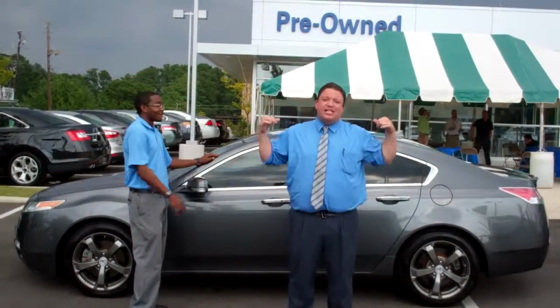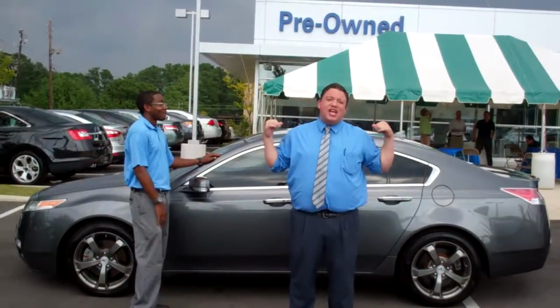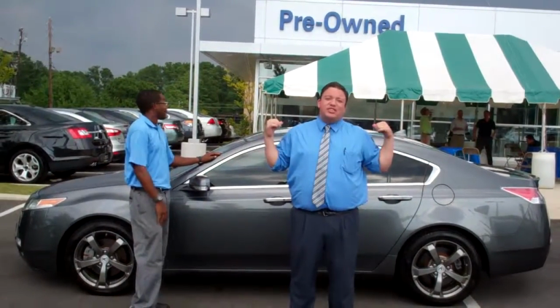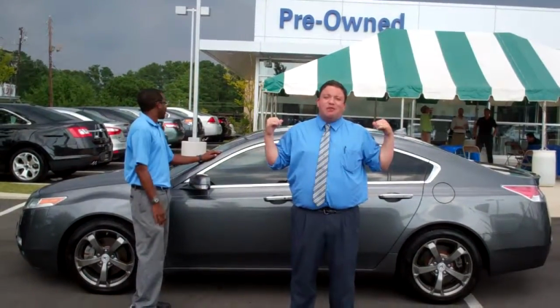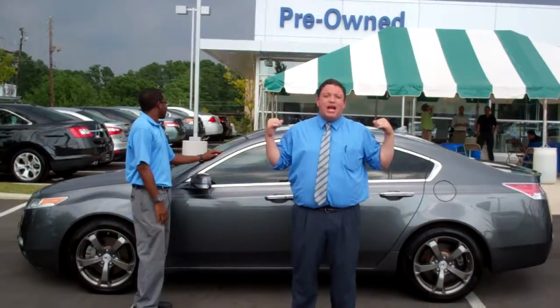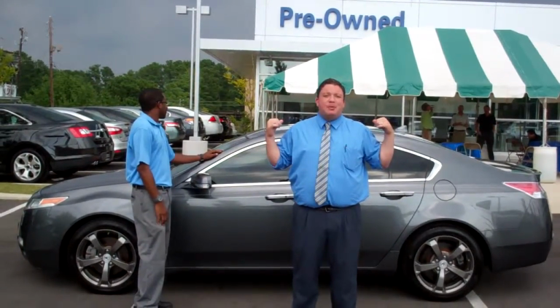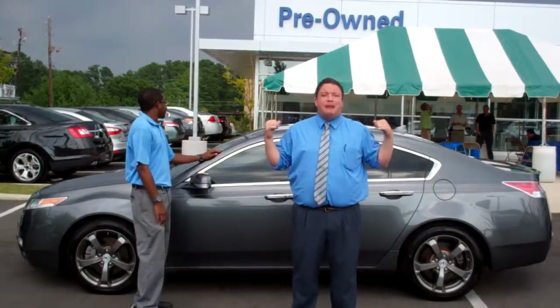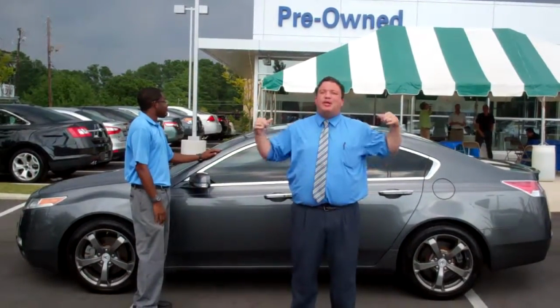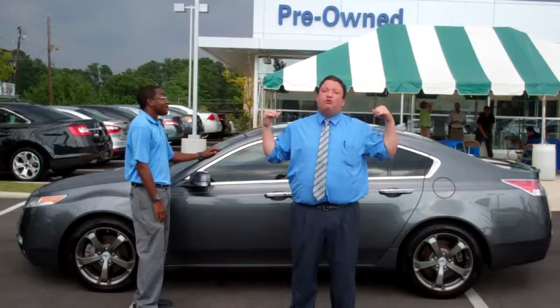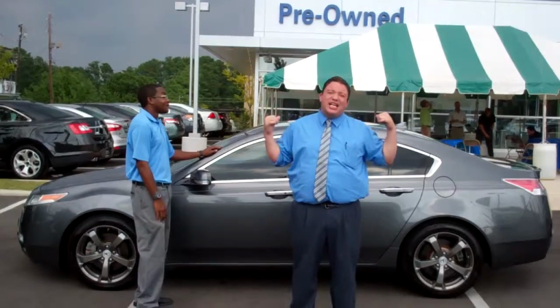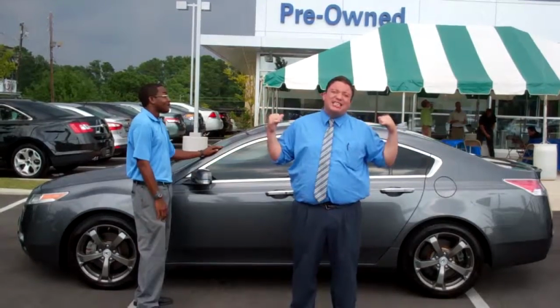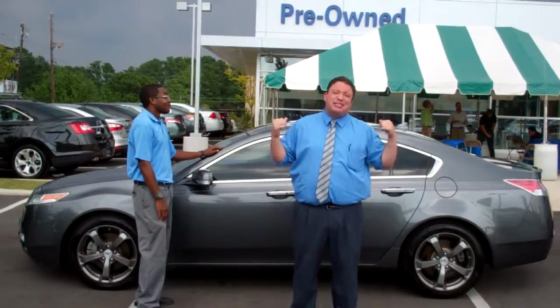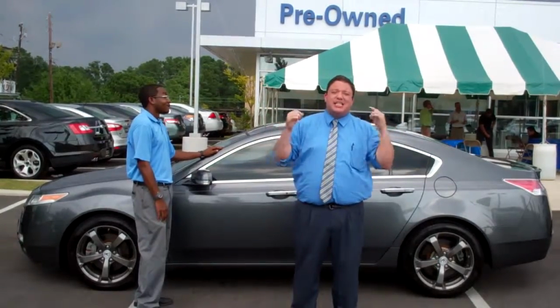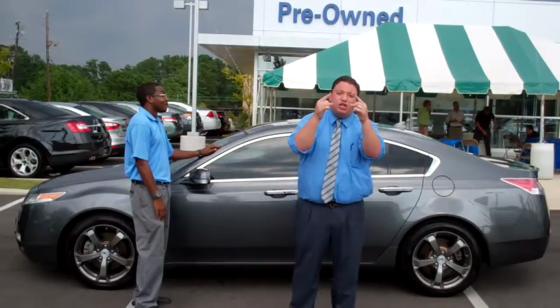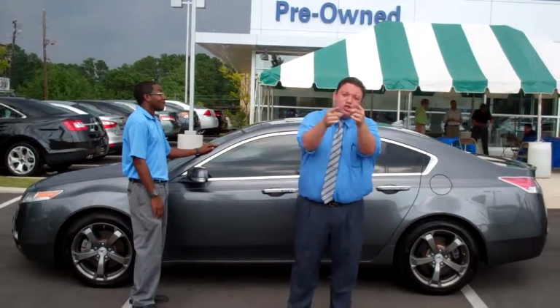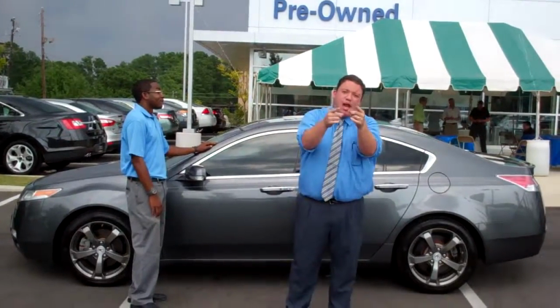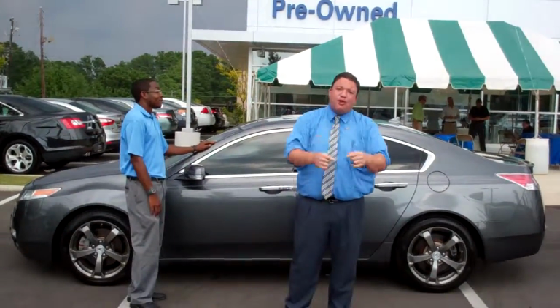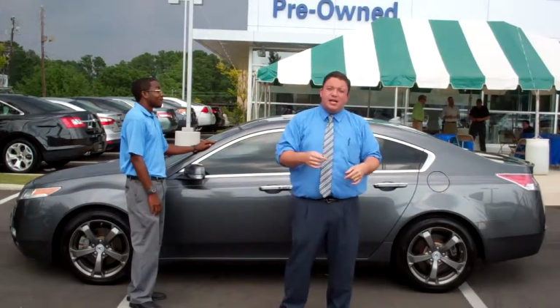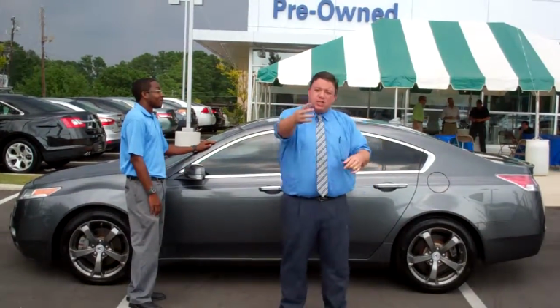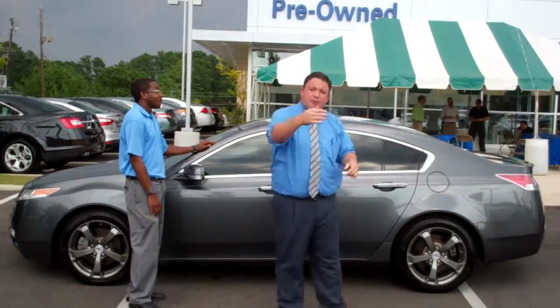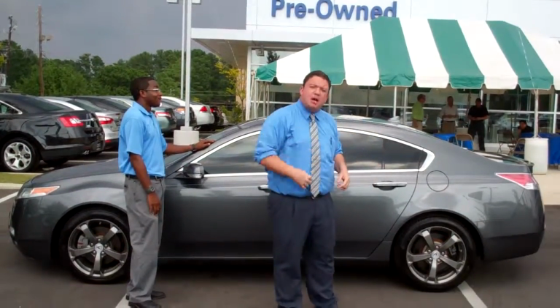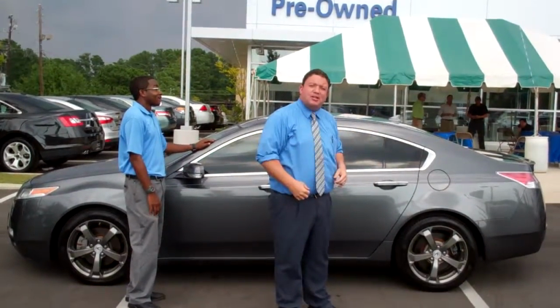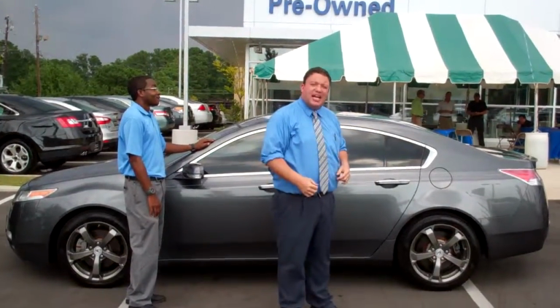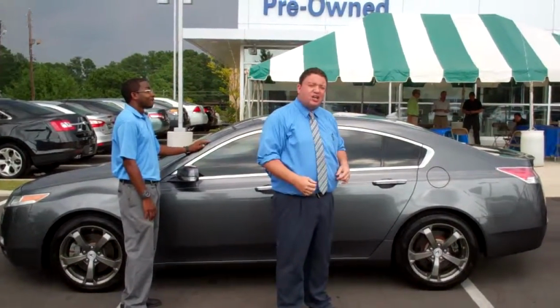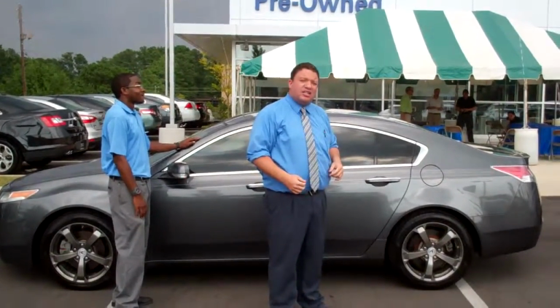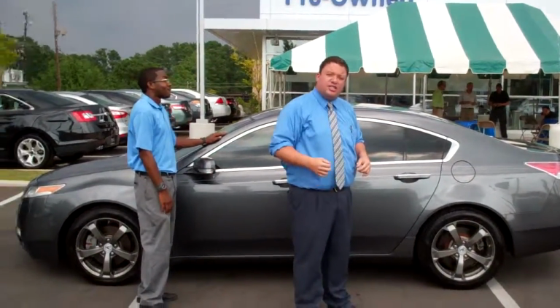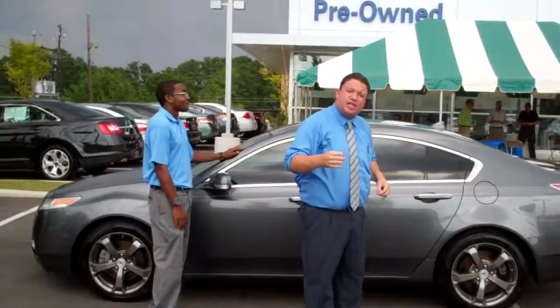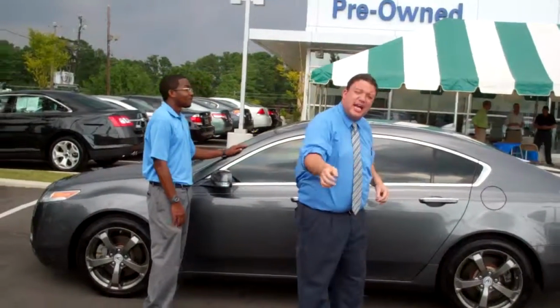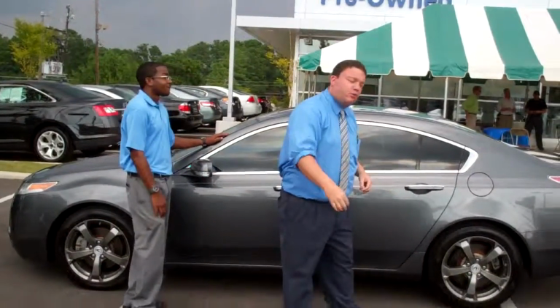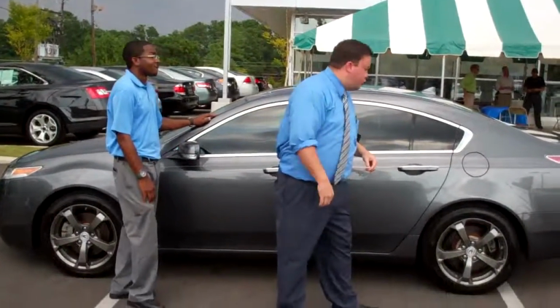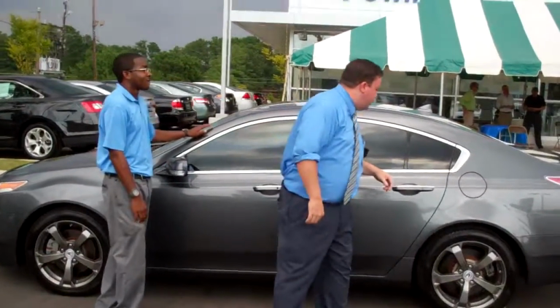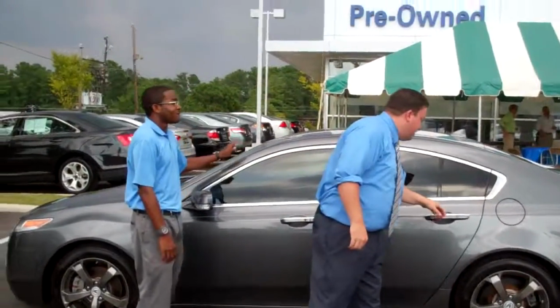Now this vehicle is sitting right here behind me, but it really needs to be sitting in your driveway. So coming up here, take a look — let us show you exactly what you're getting.